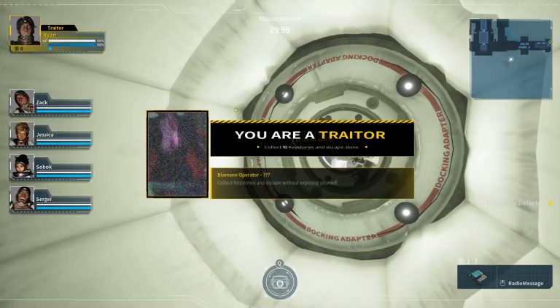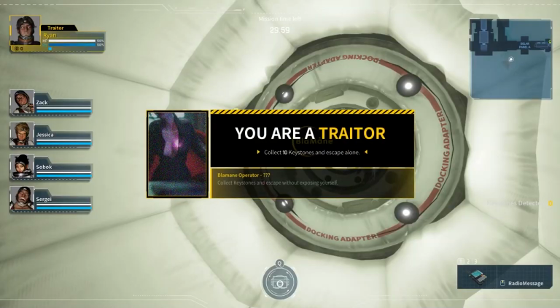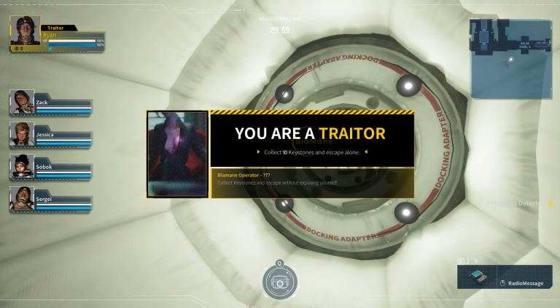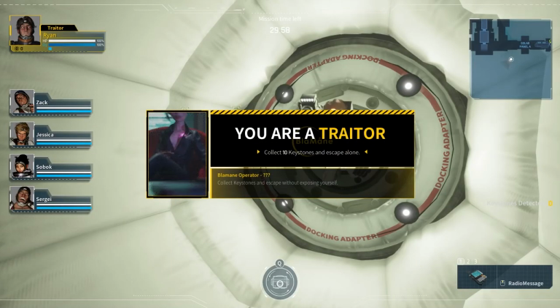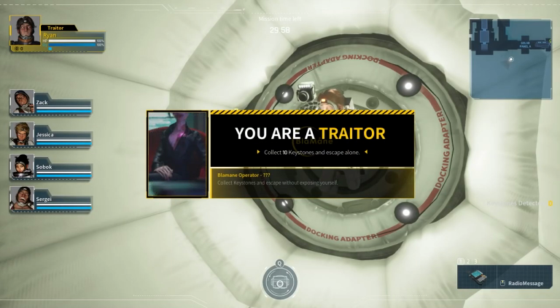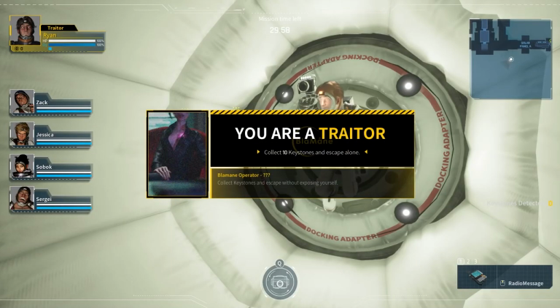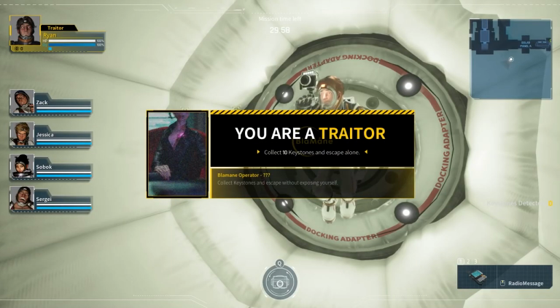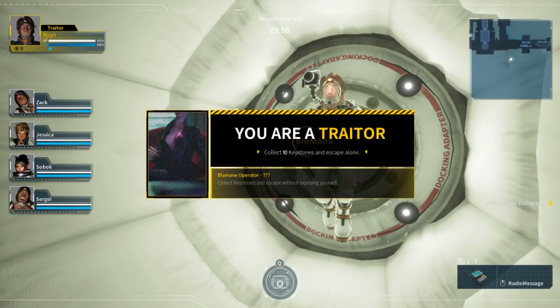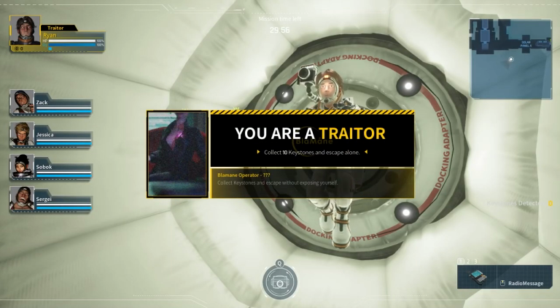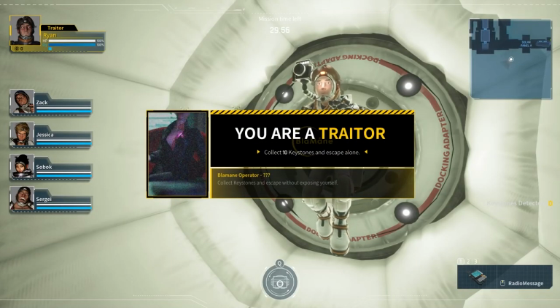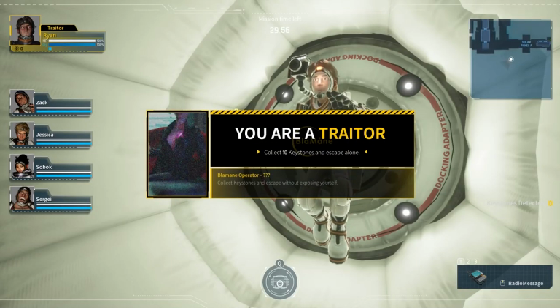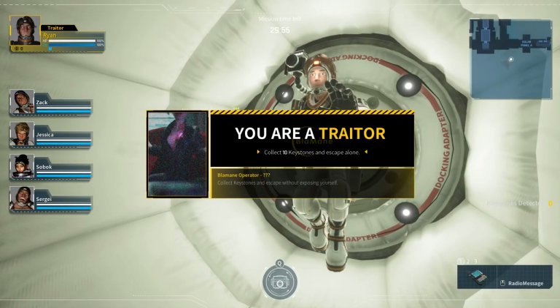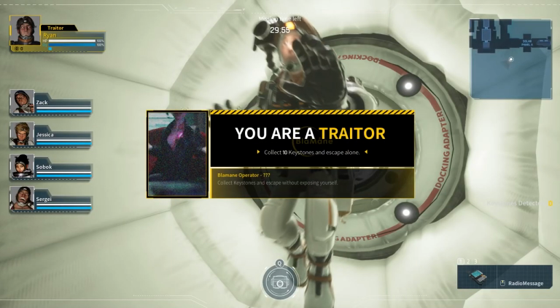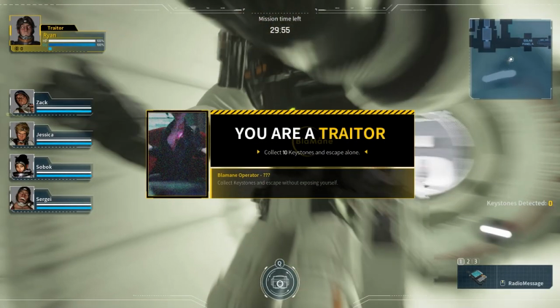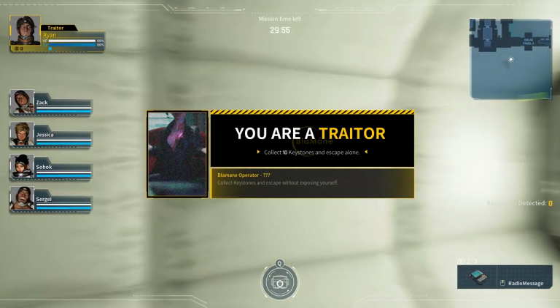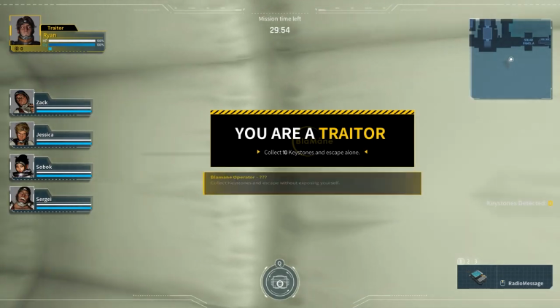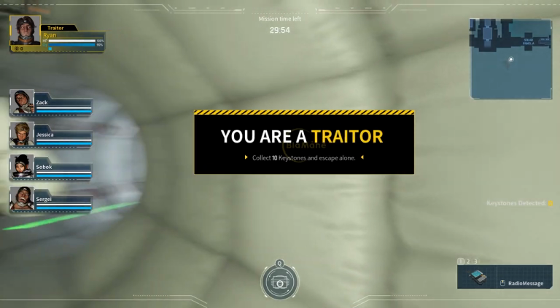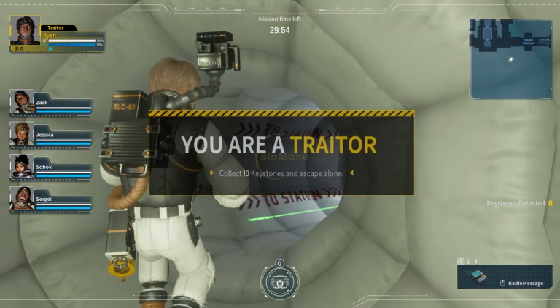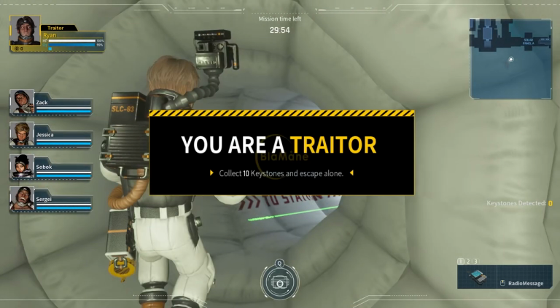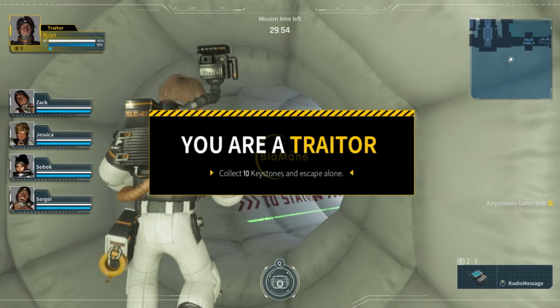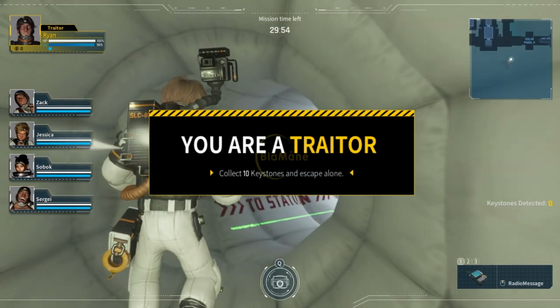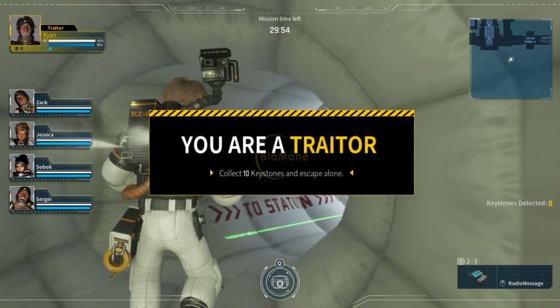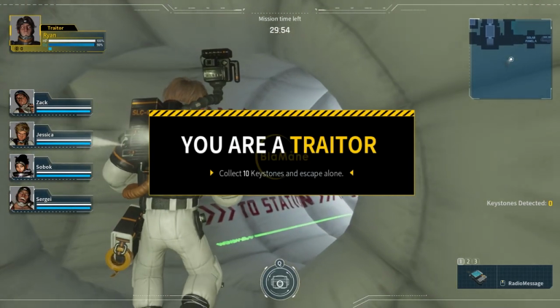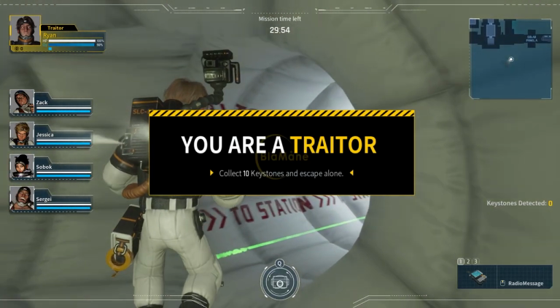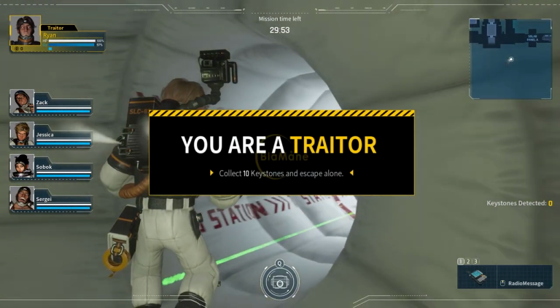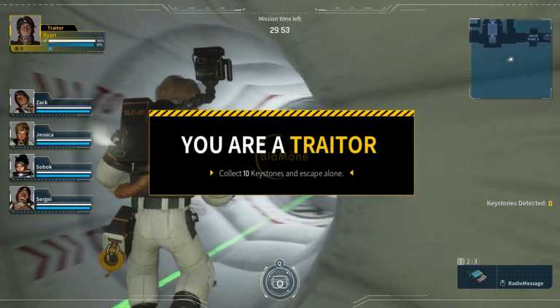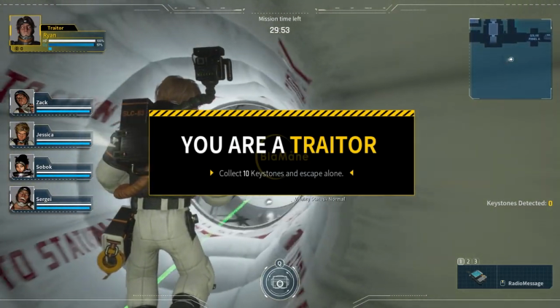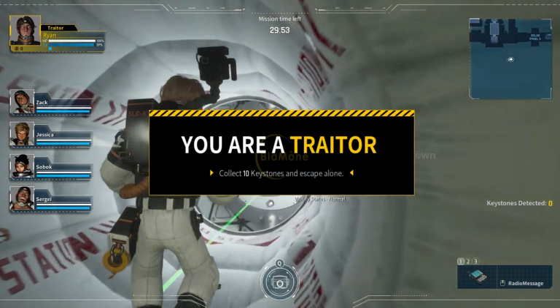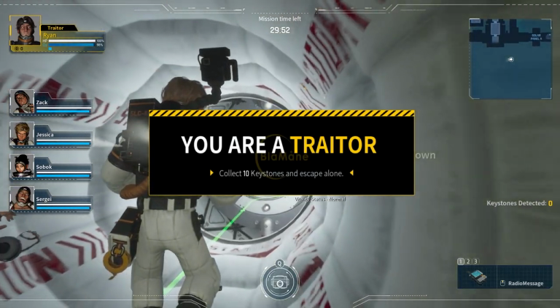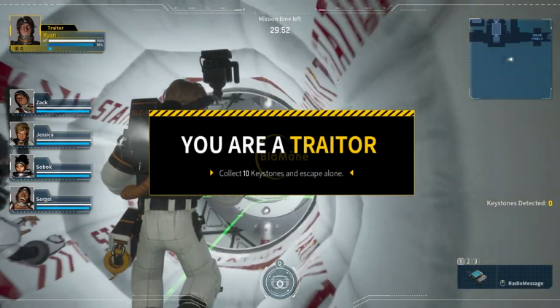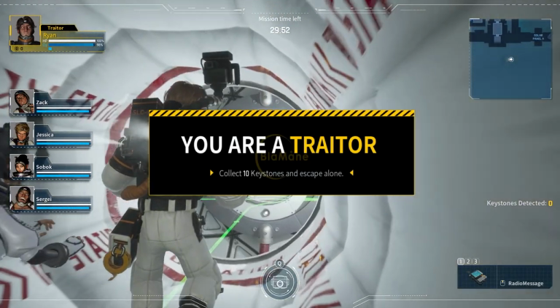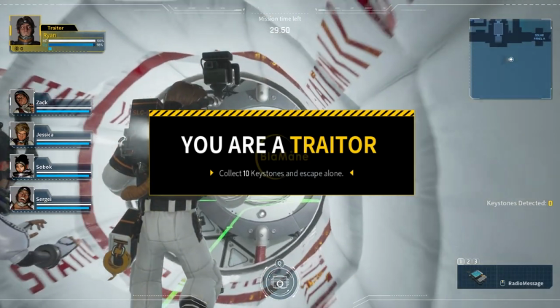There's one traitor among you who has an ulterior motive: to get ten keystones and flee the scene. We'll get back to that in a second.